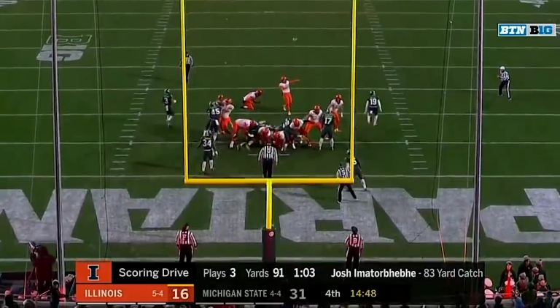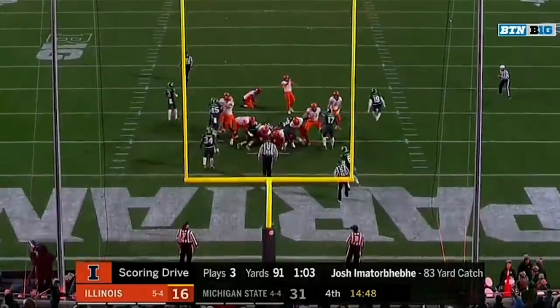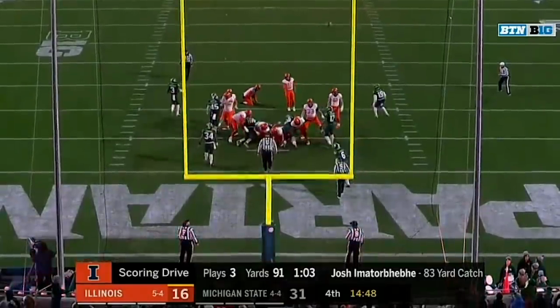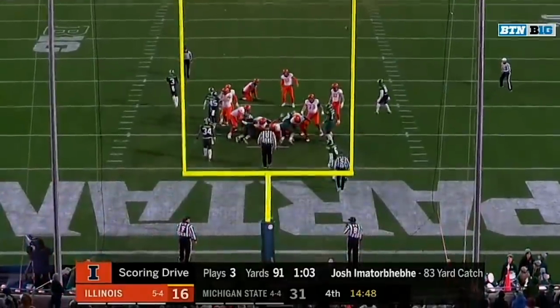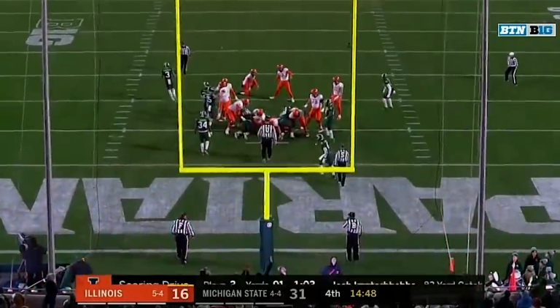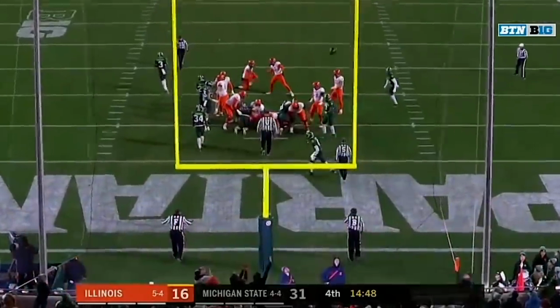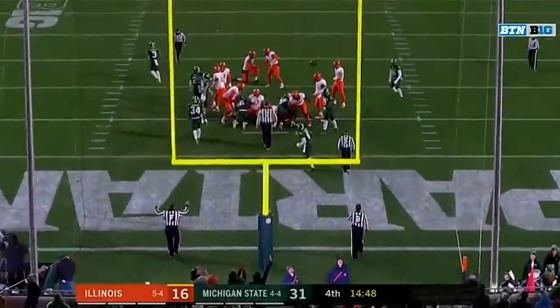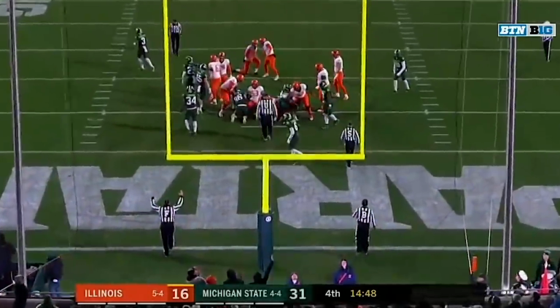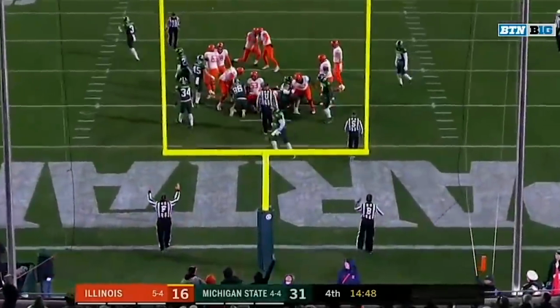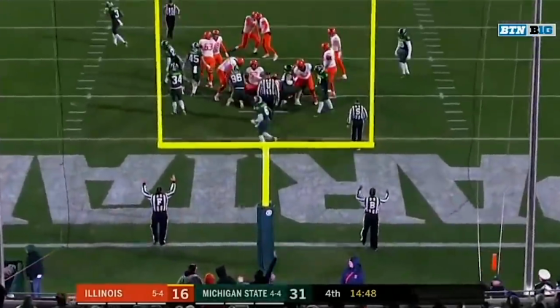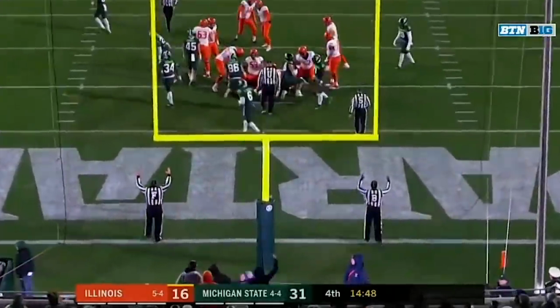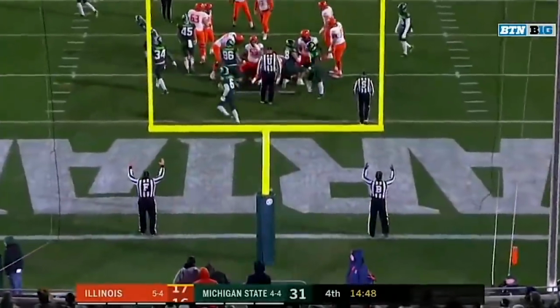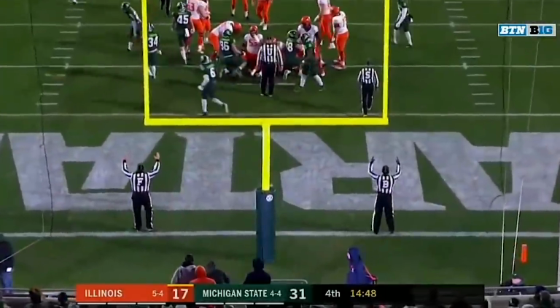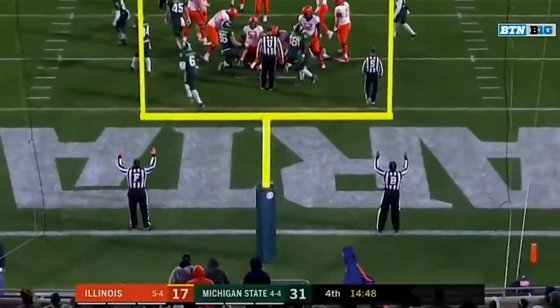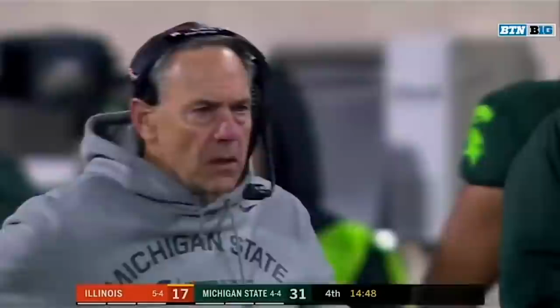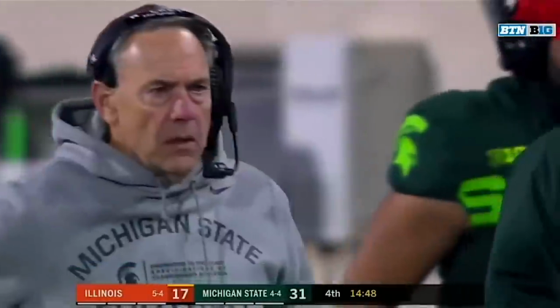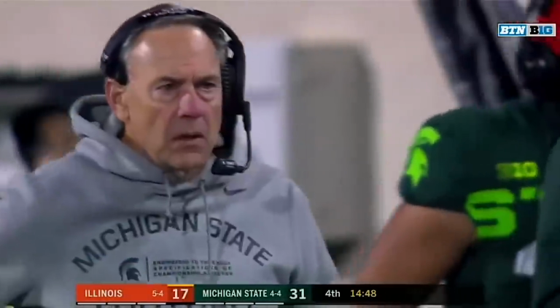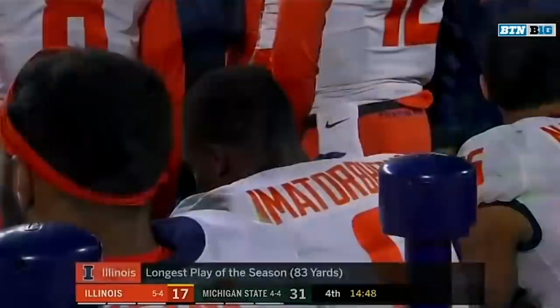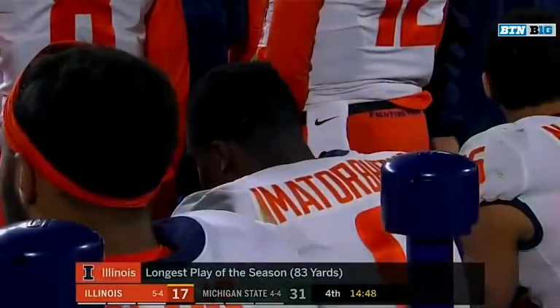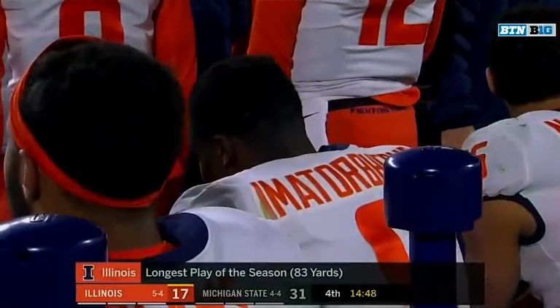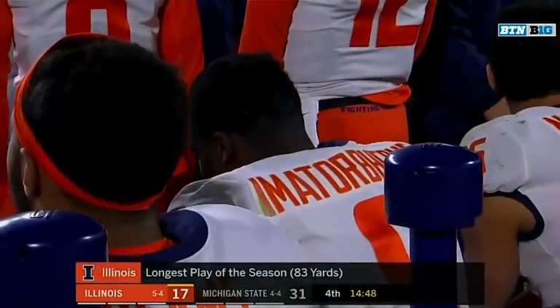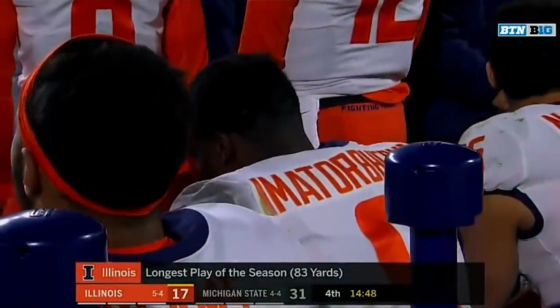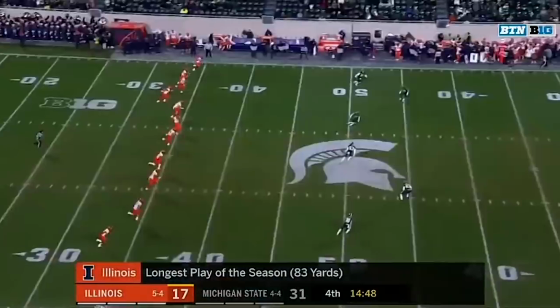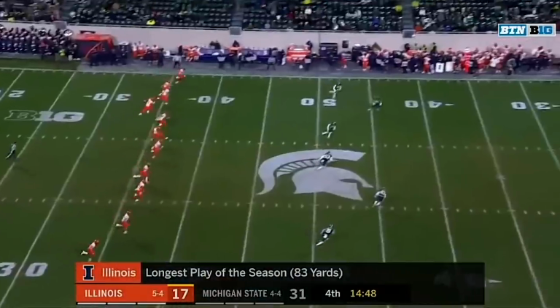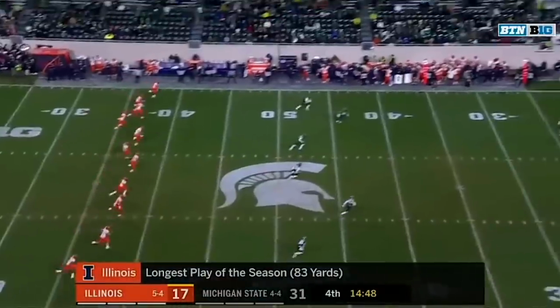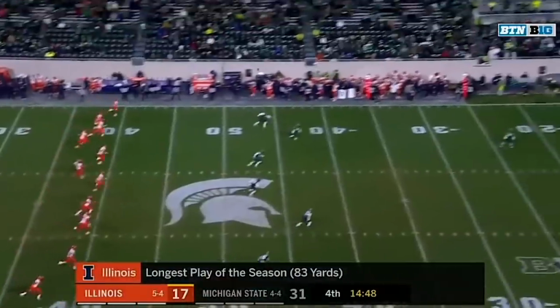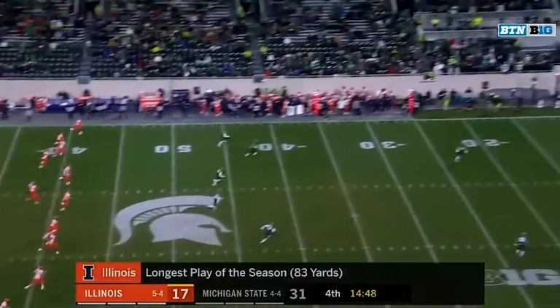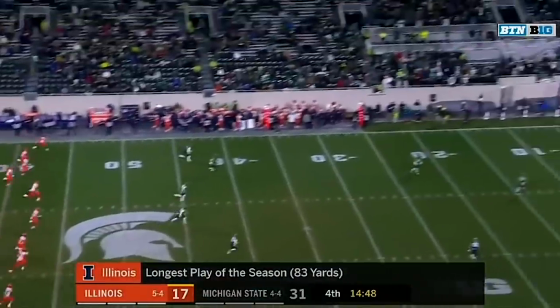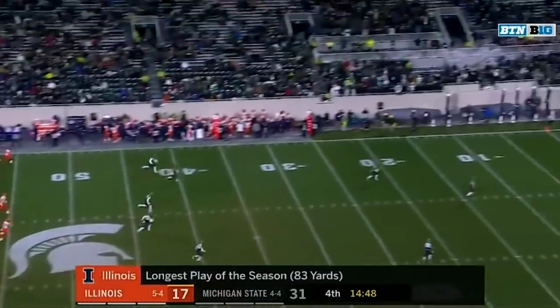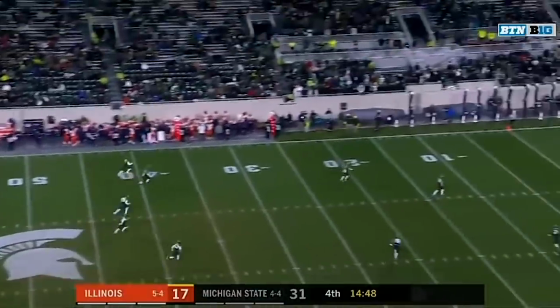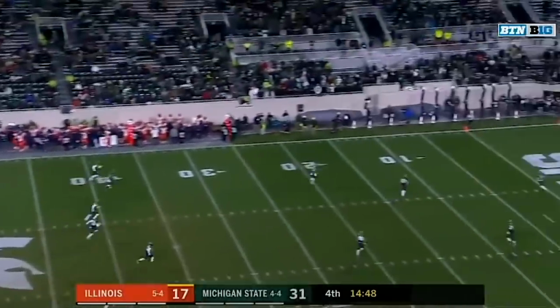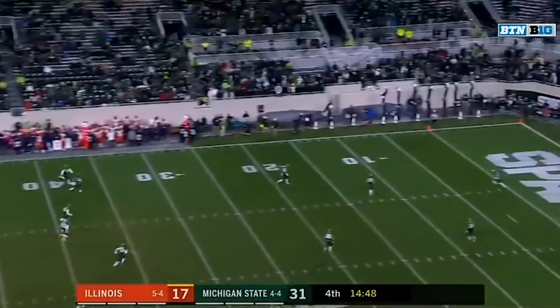And the extra point makes it a two-score game. Two big plays for him, two catches for over 100 yards.